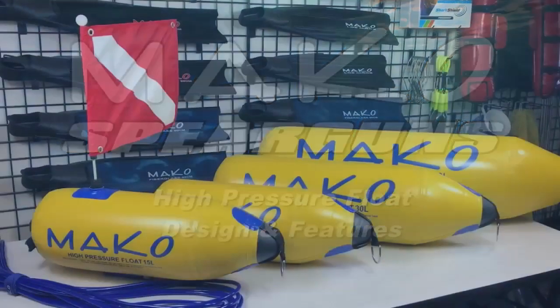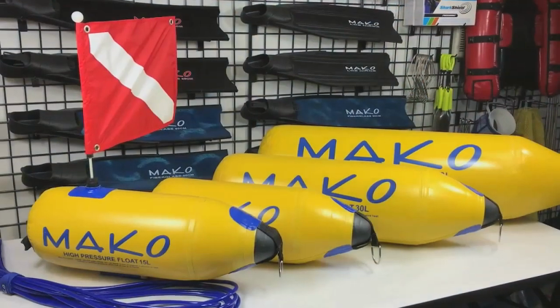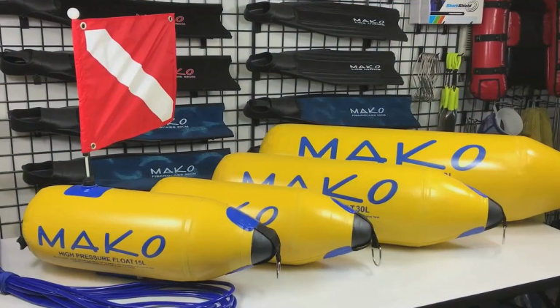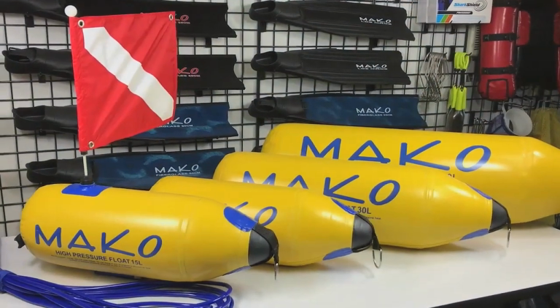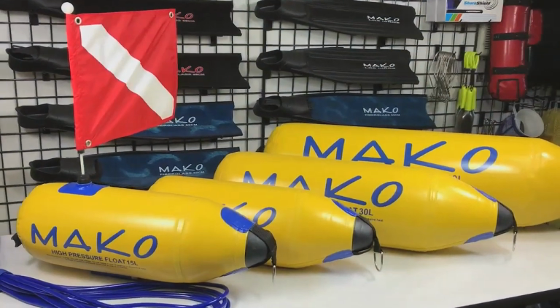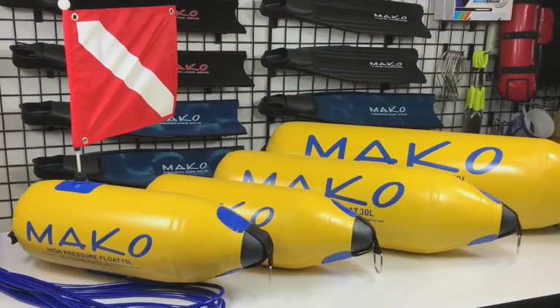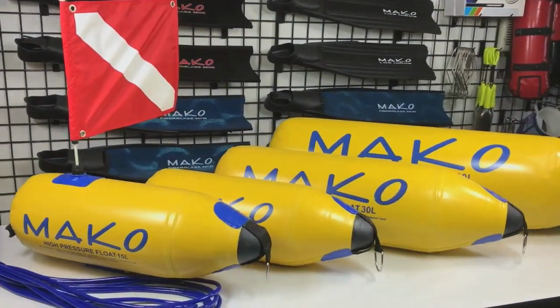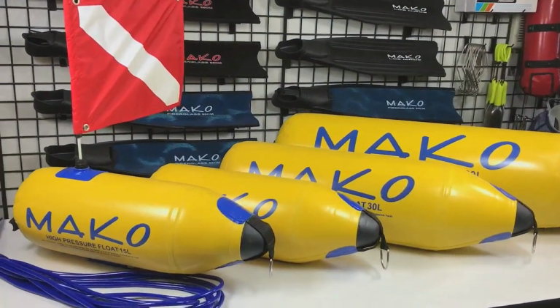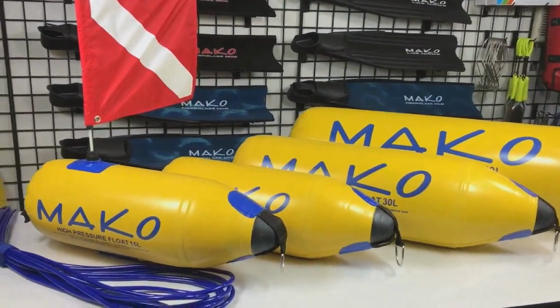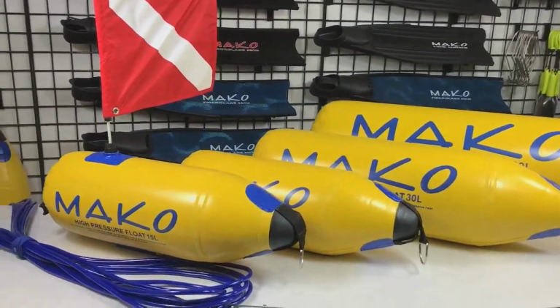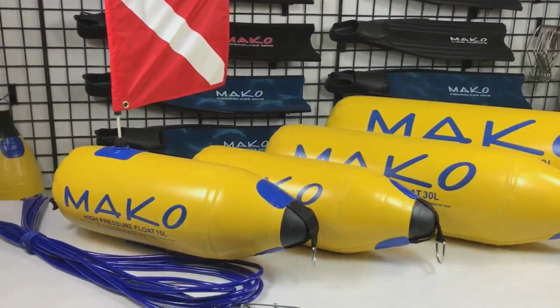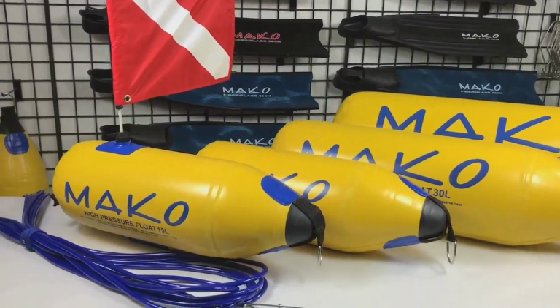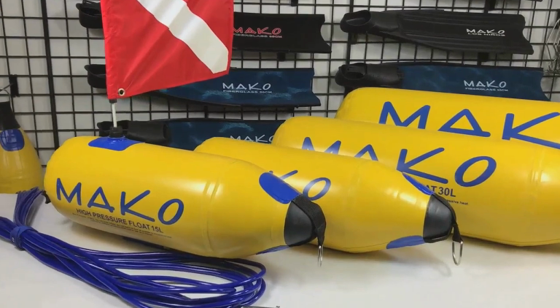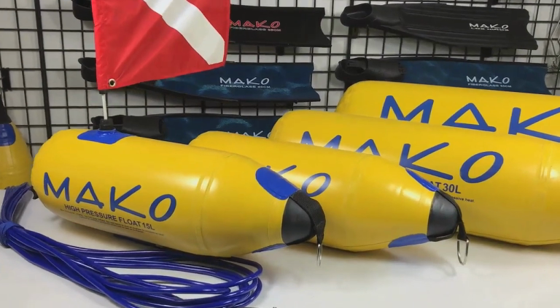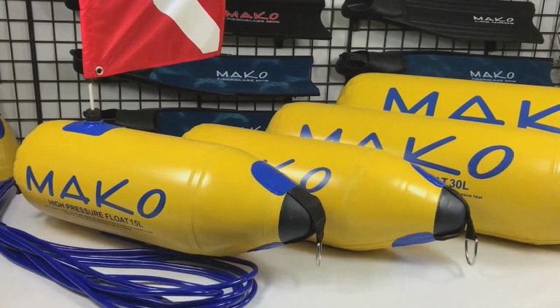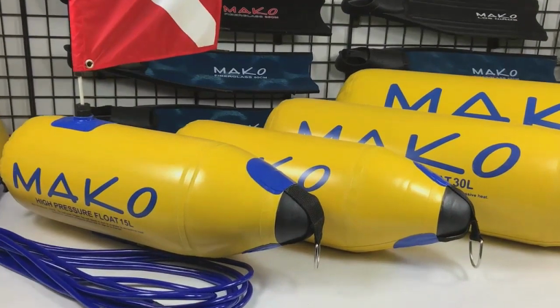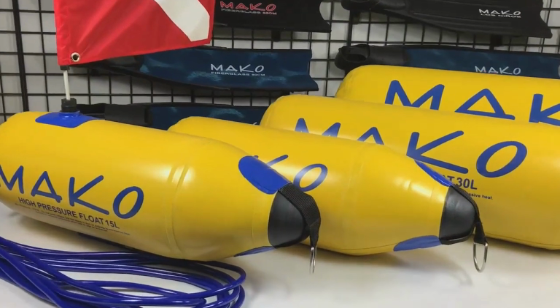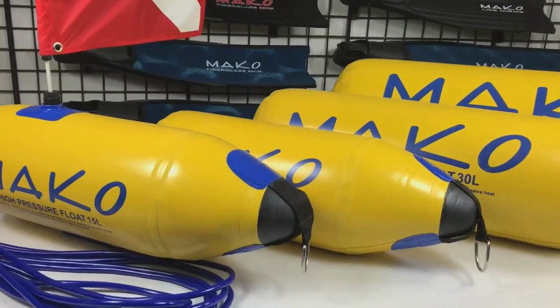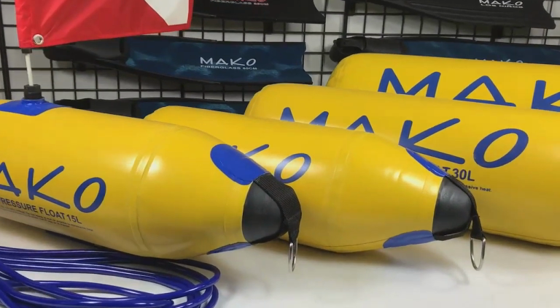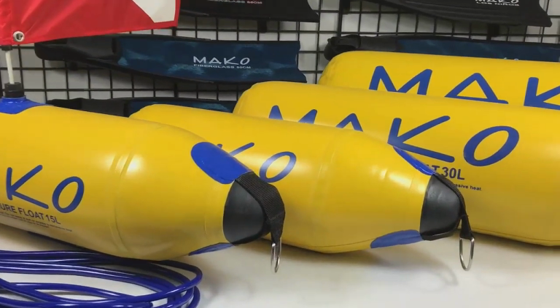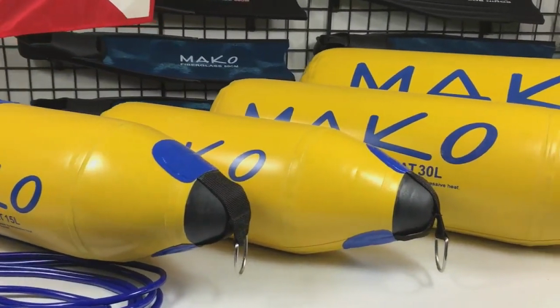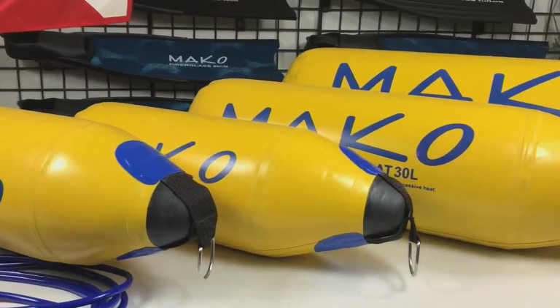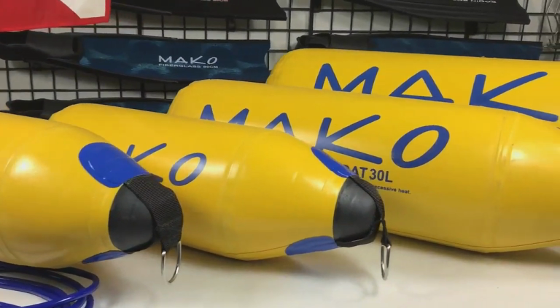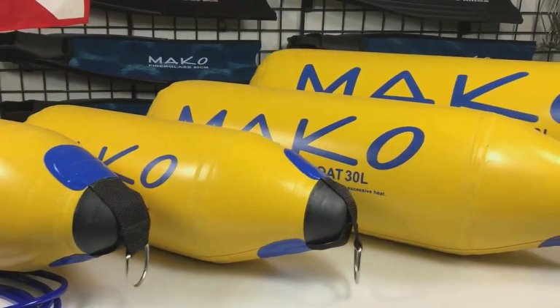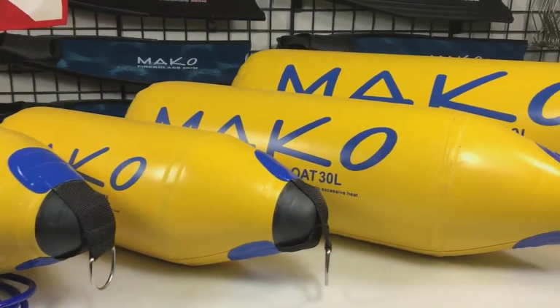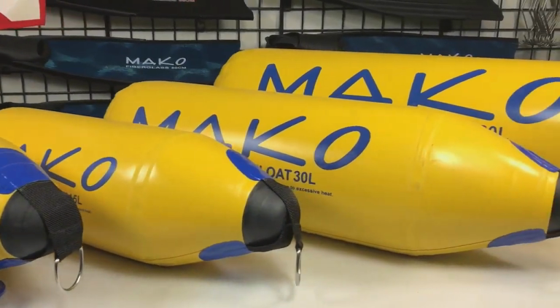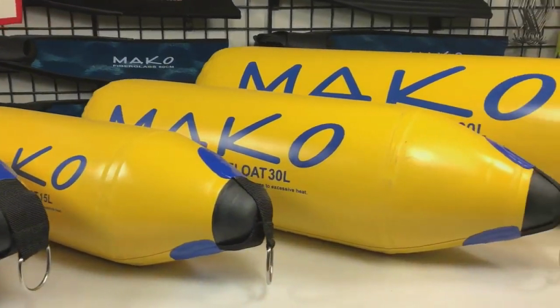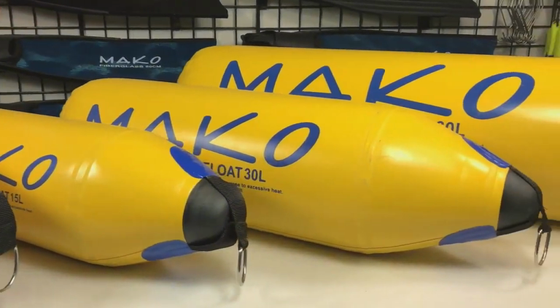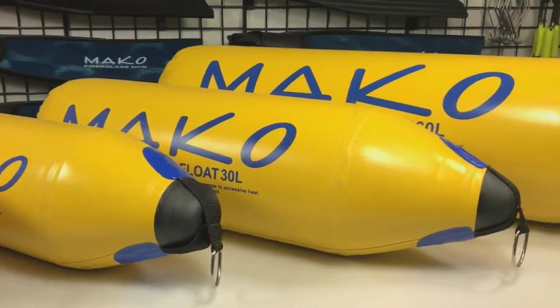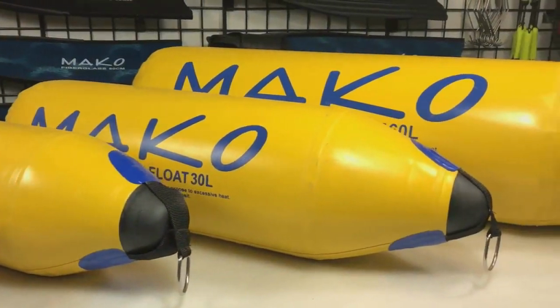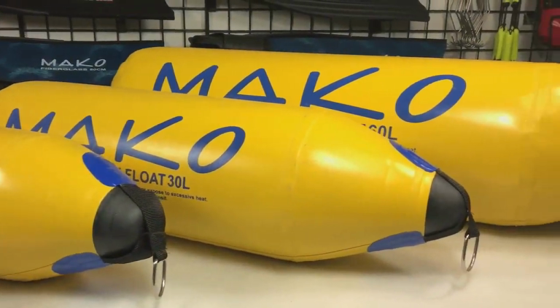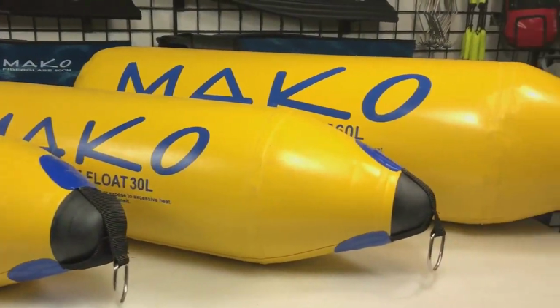Hey guys, Dave here again with Mako Spearguns, and today Dano is going to show us some features of the Mako Spearguns high-pressure floats.